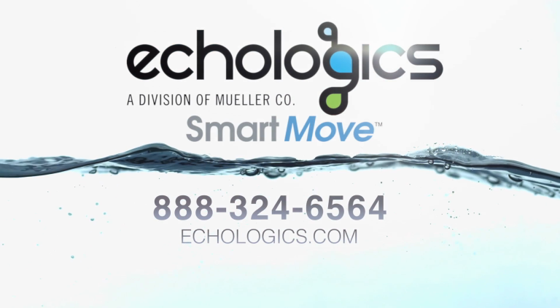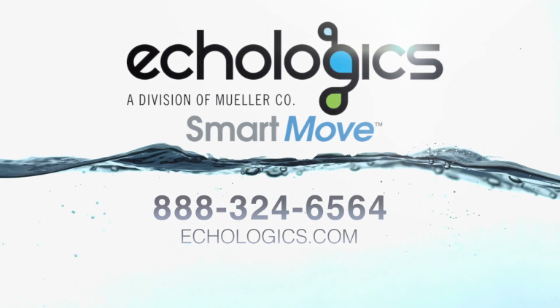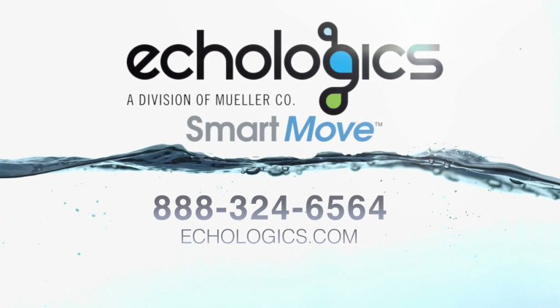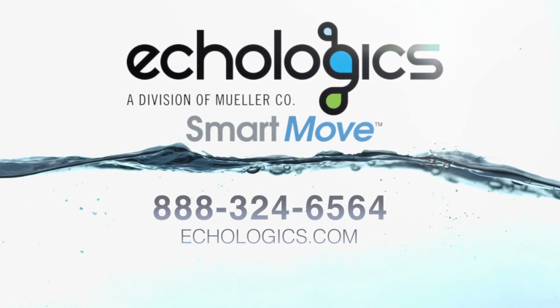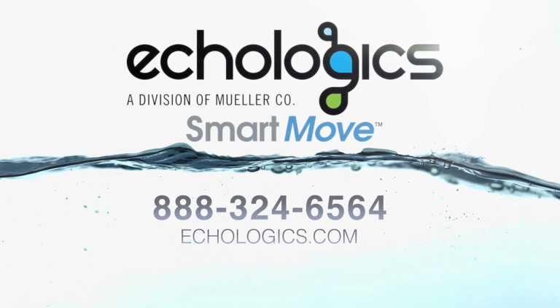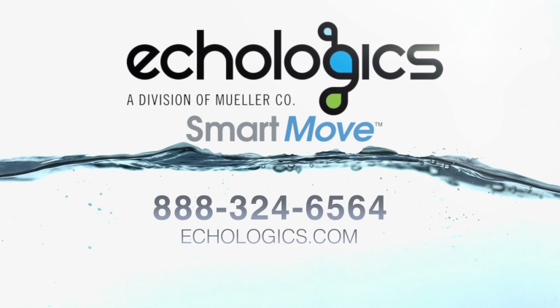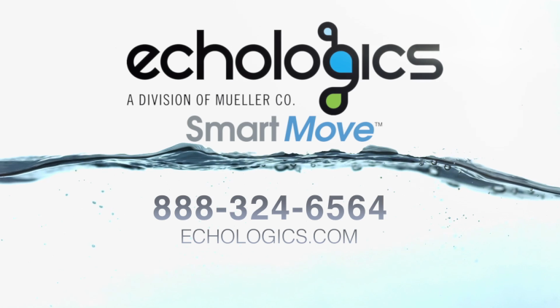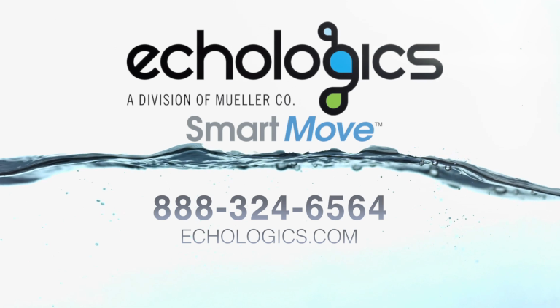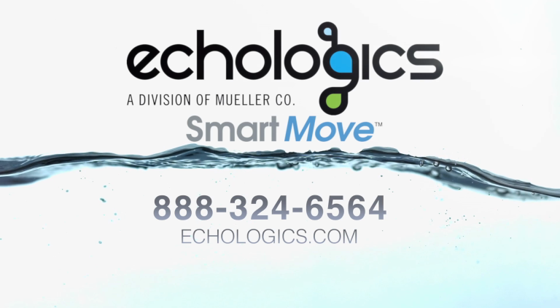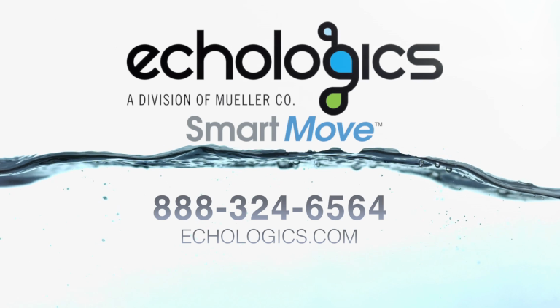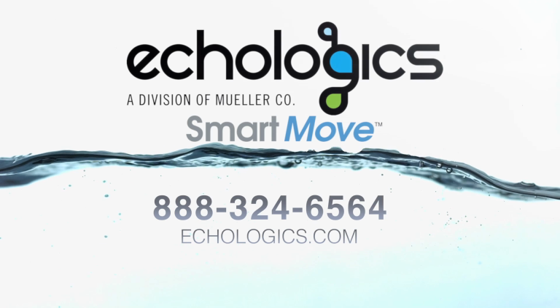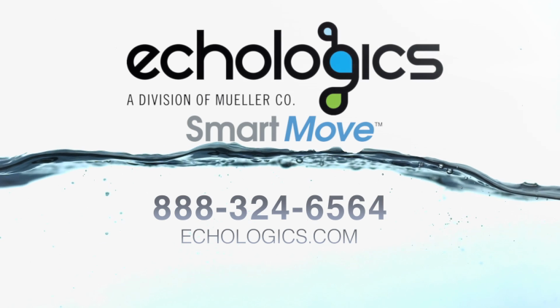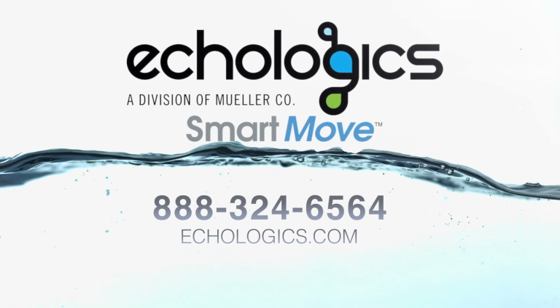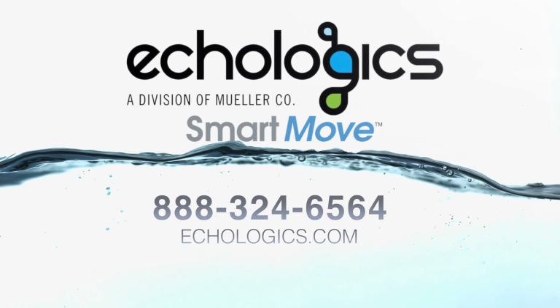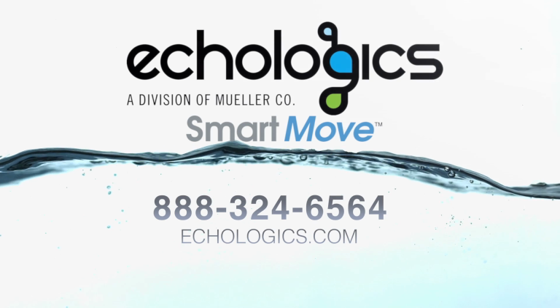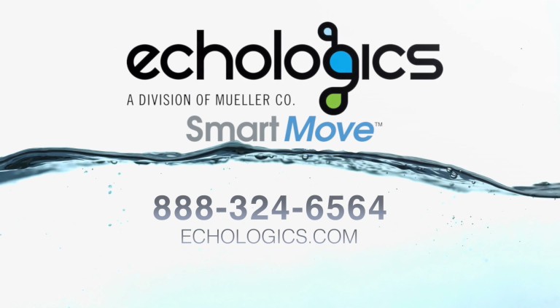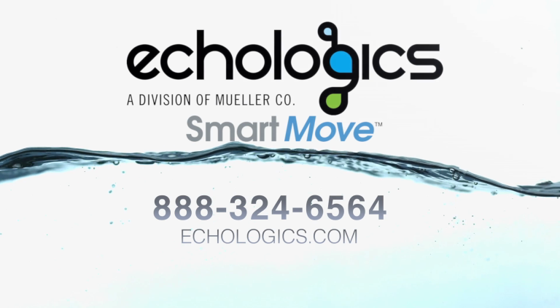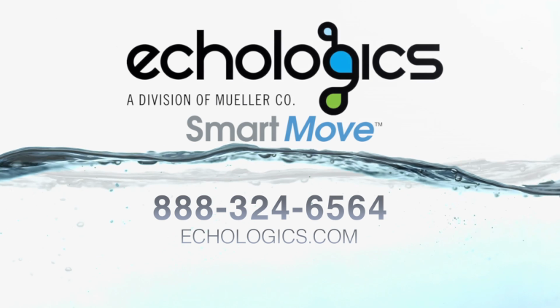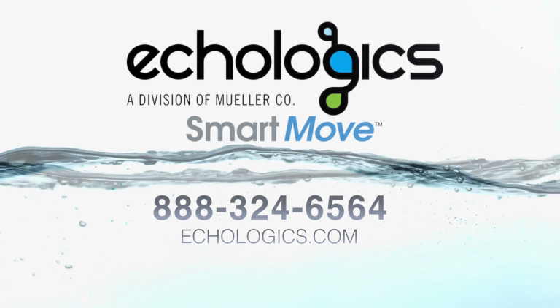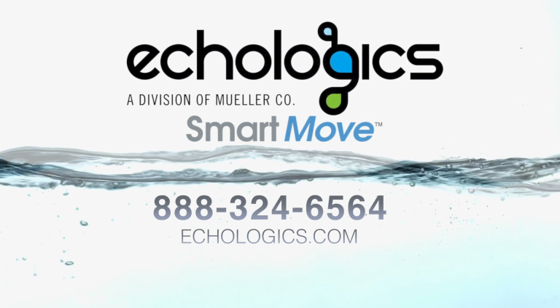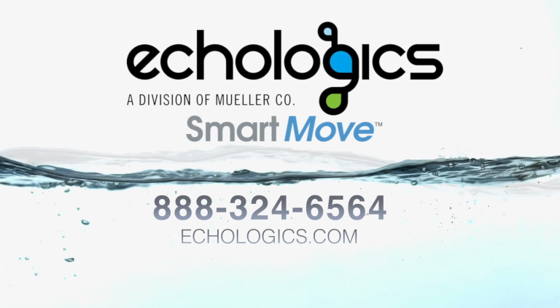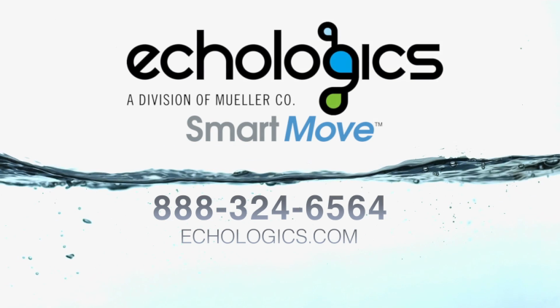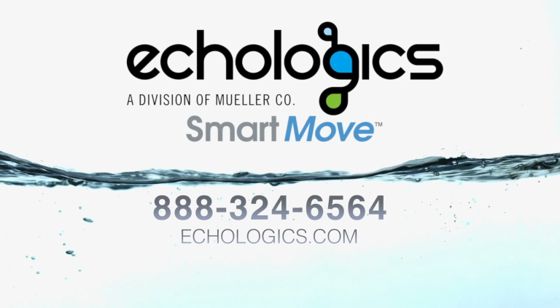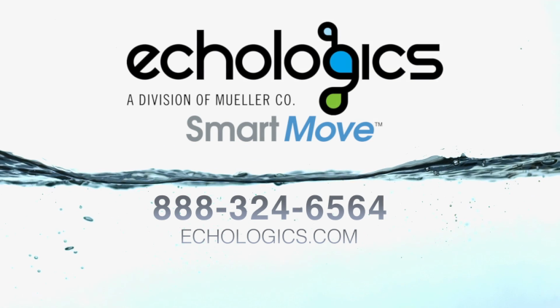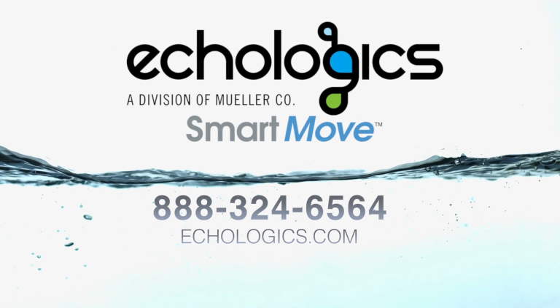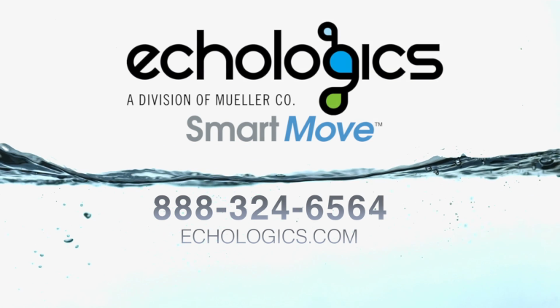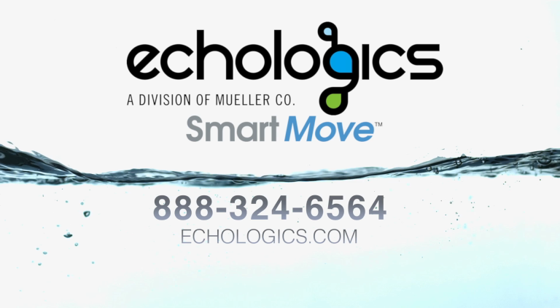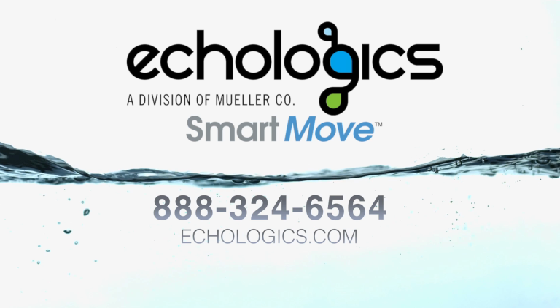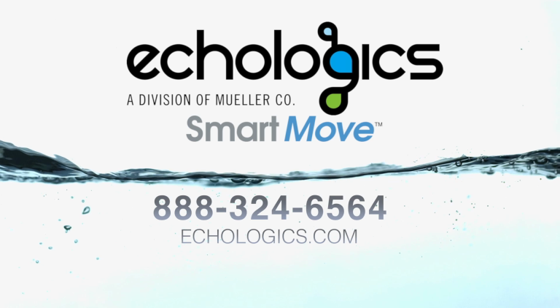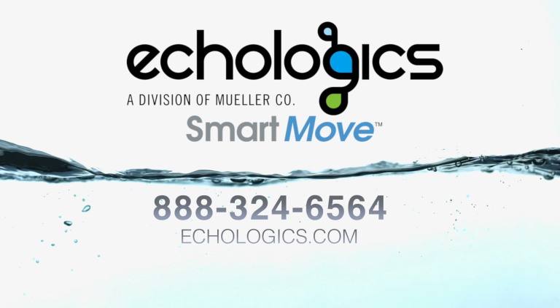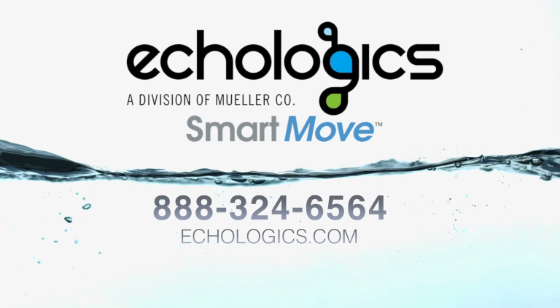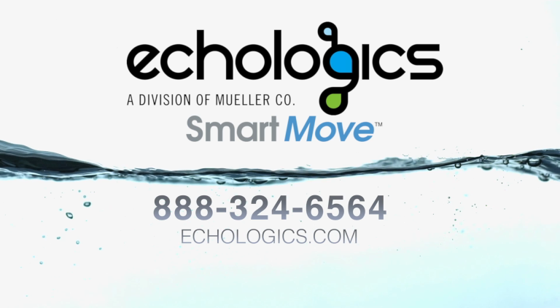To learn more about advanced acoustic-based technology and how it can help you efficiently and cost-effectively manage your water system assets, call 888-324-6564 or visit ecologics.com.